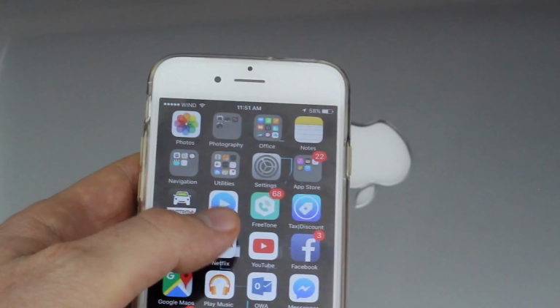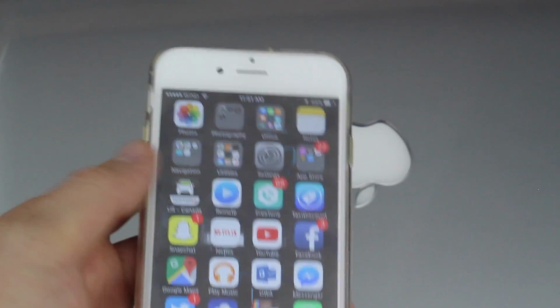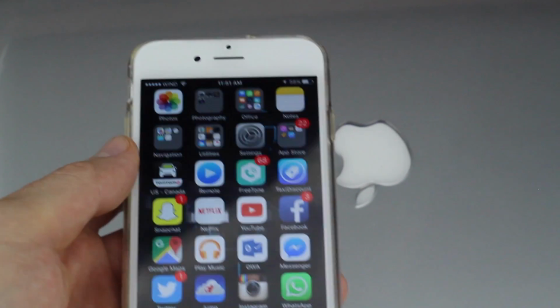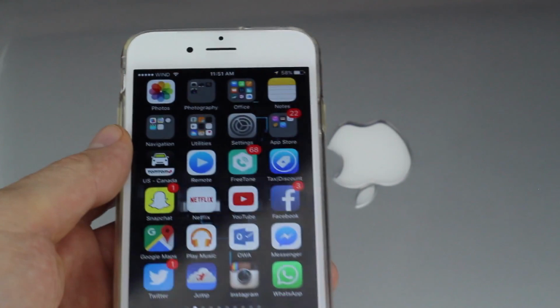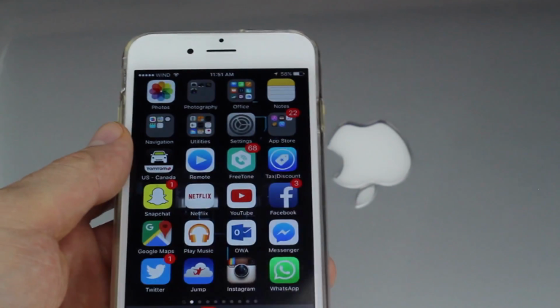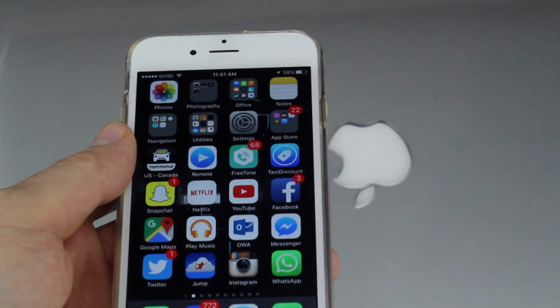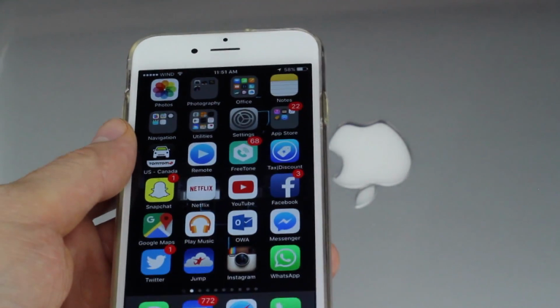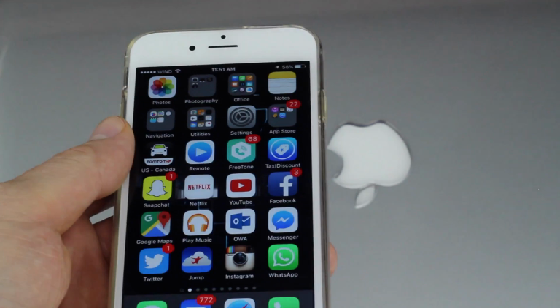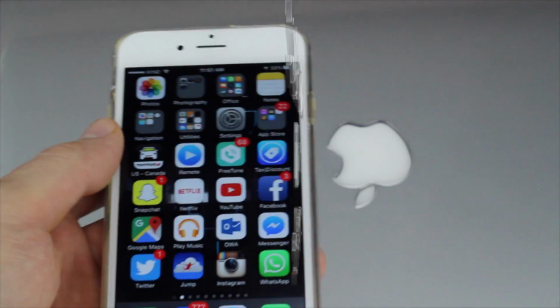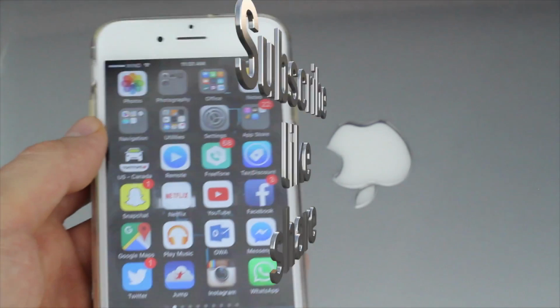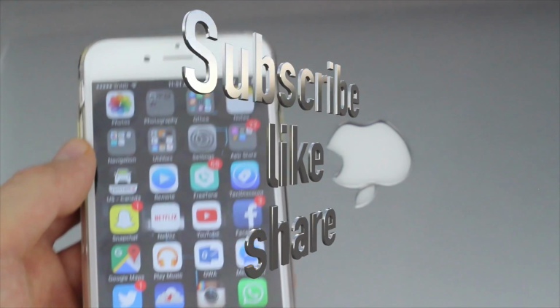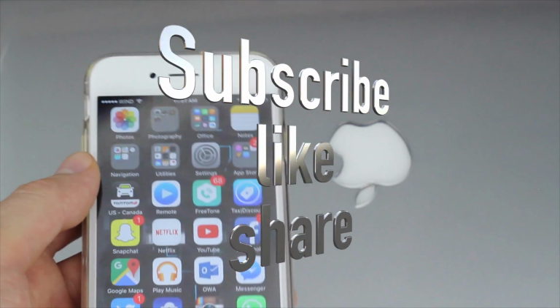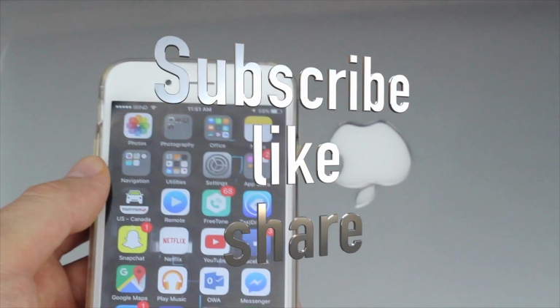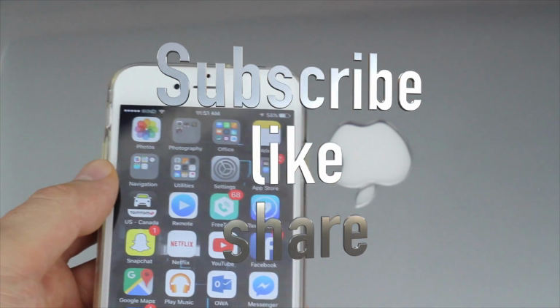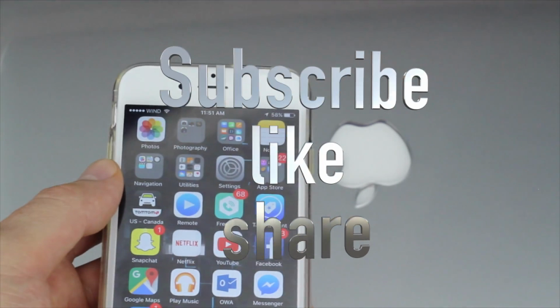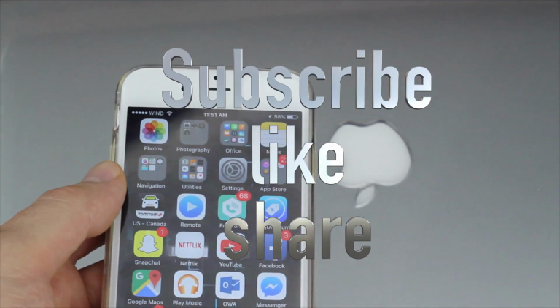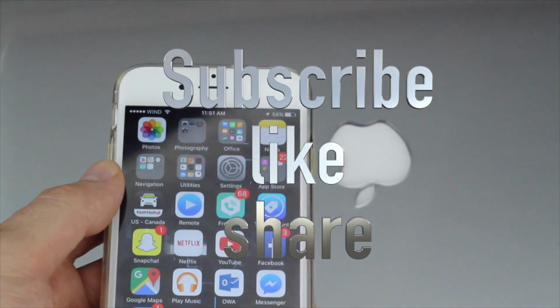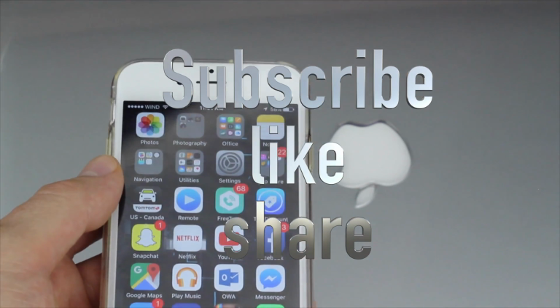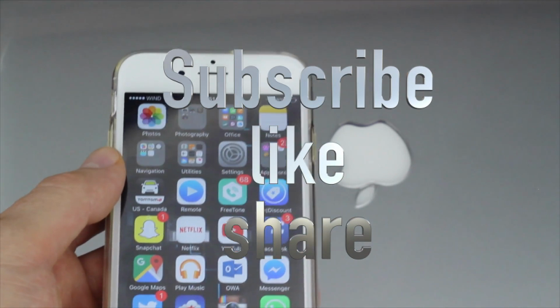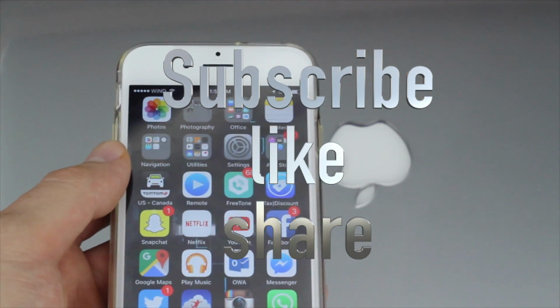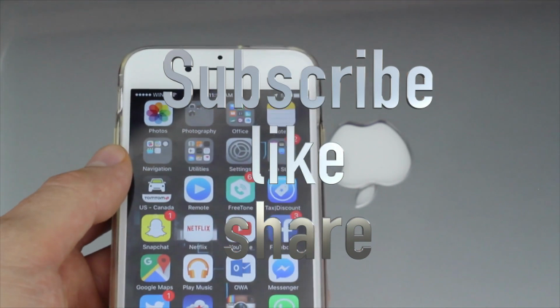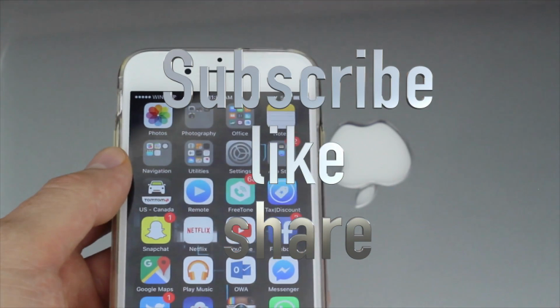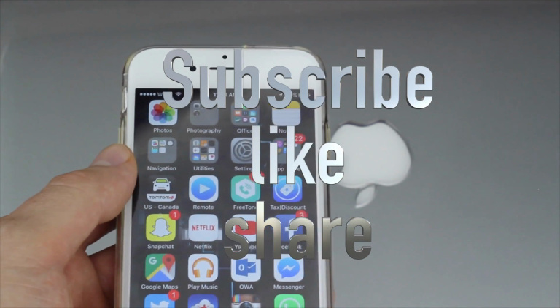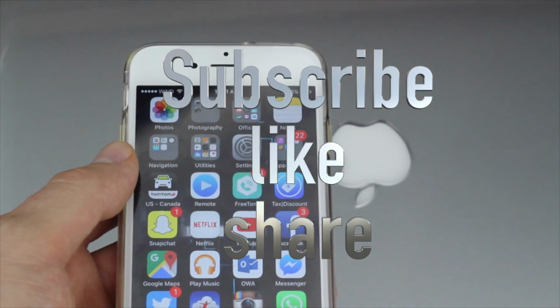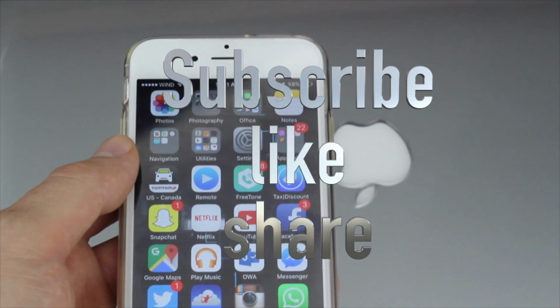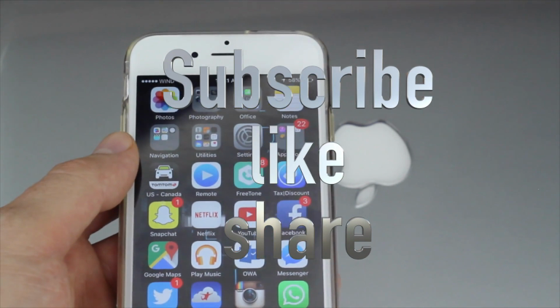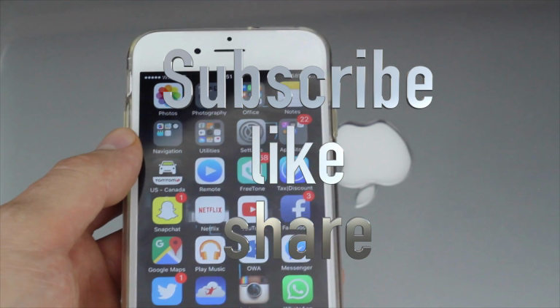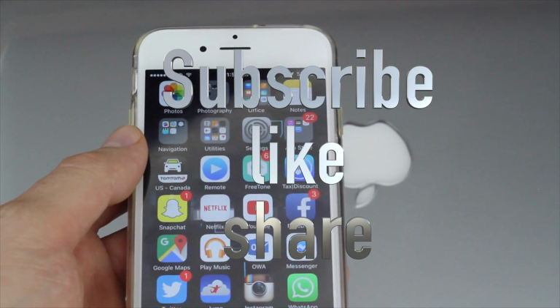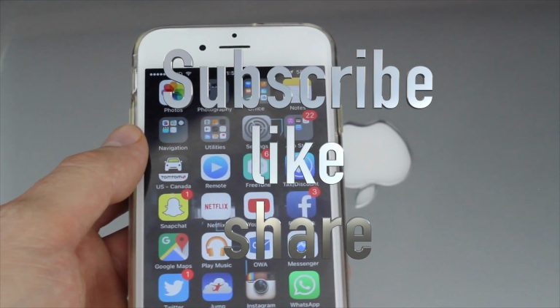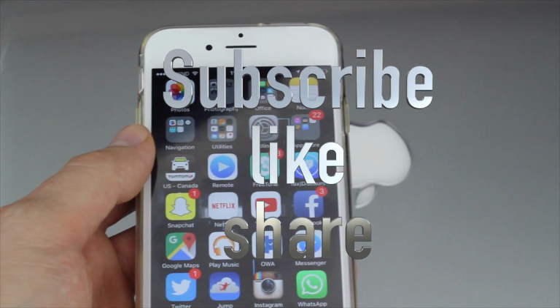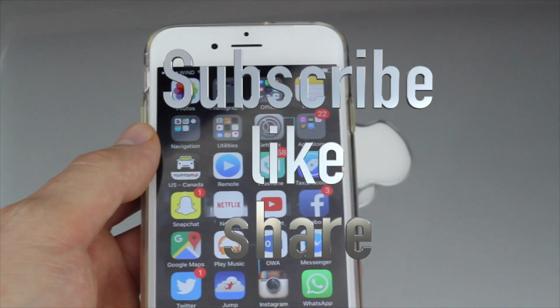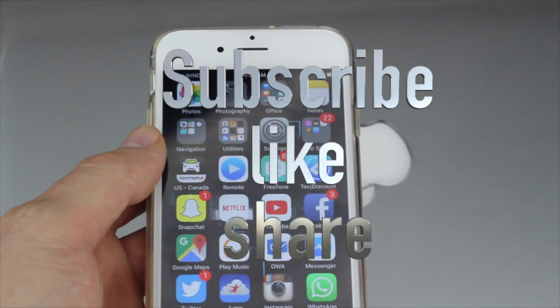Anyways, that's it for this video tutorial. If you guys have any questions or comments, you can write them down in the comments area. And don't forget to subscribe and rate. Thank you.